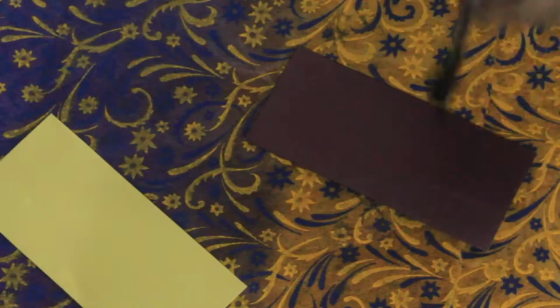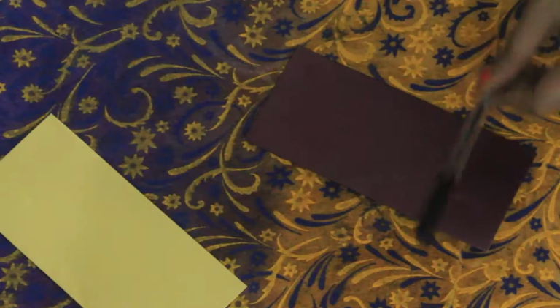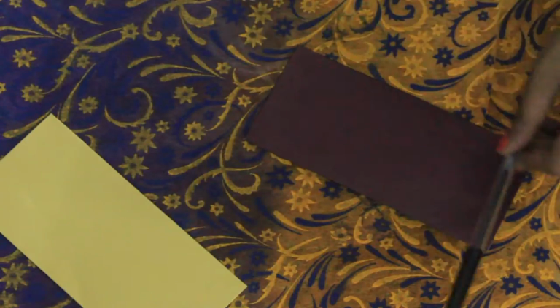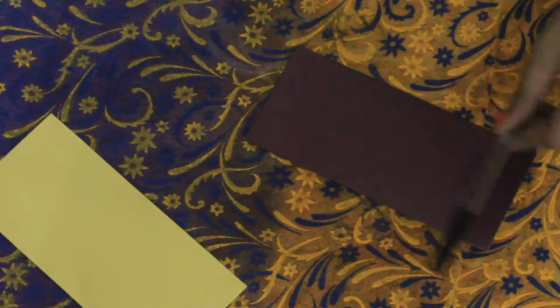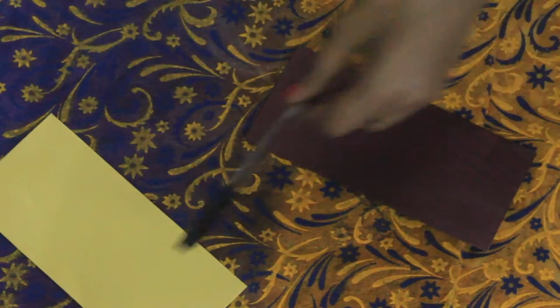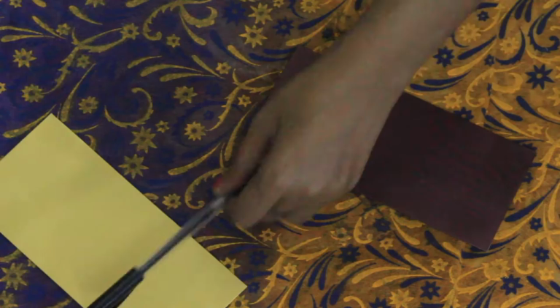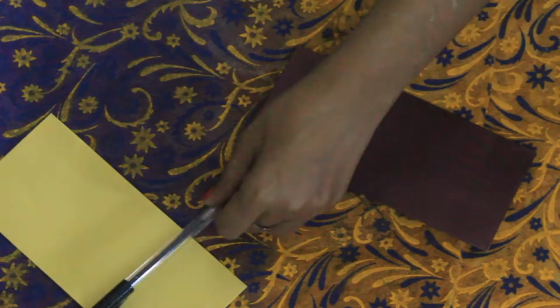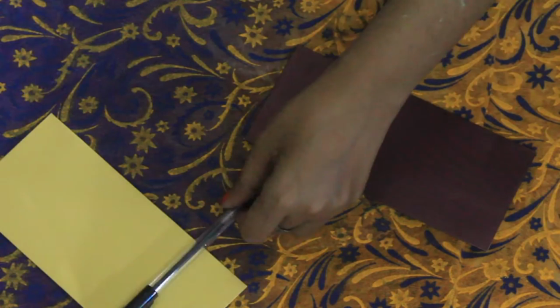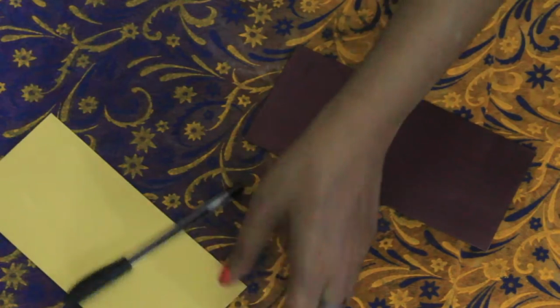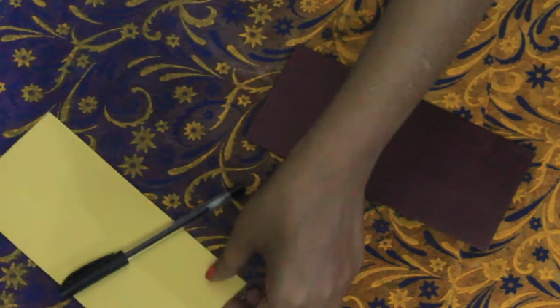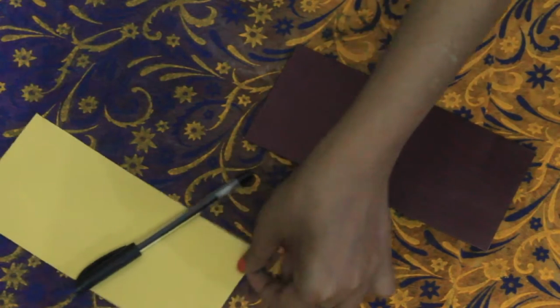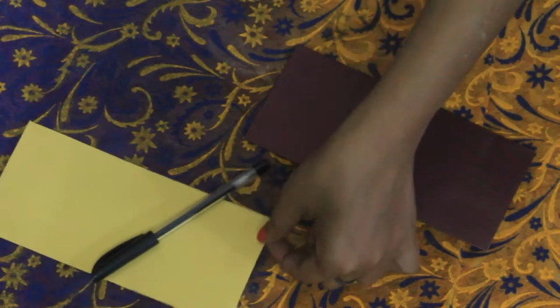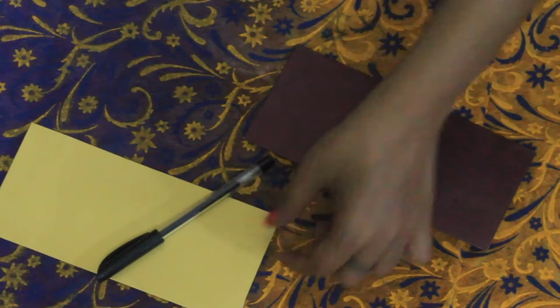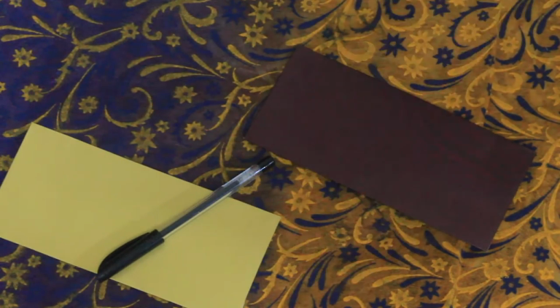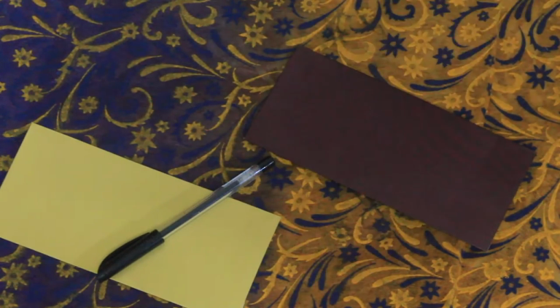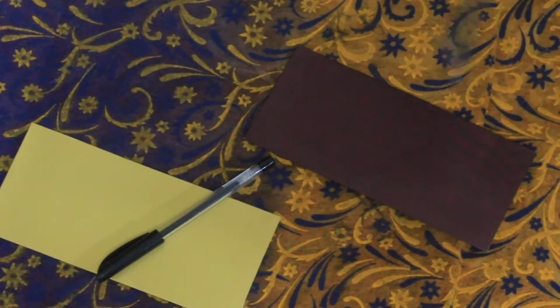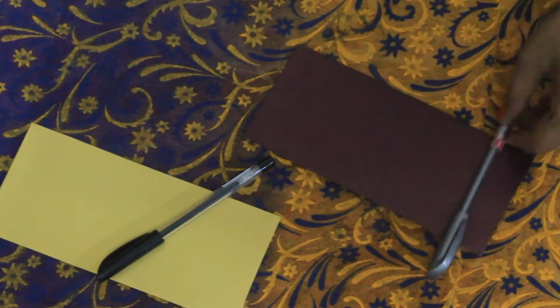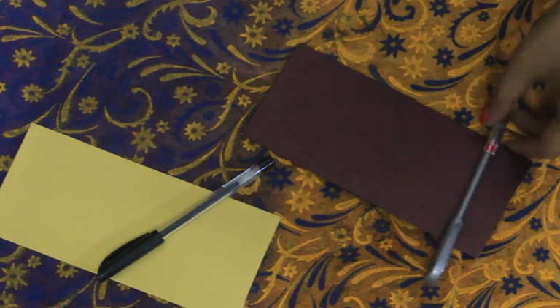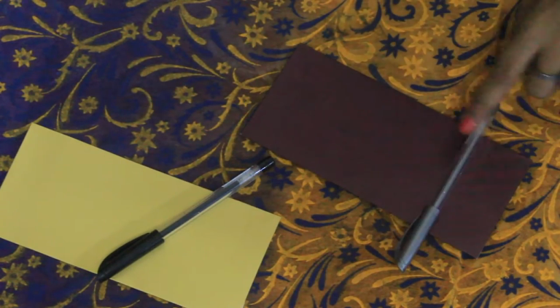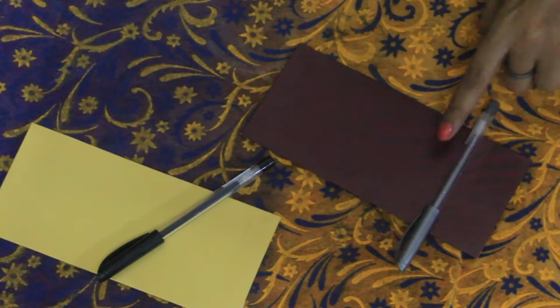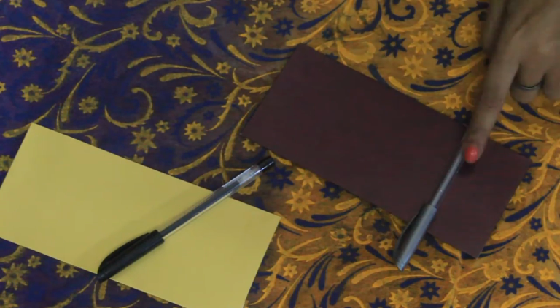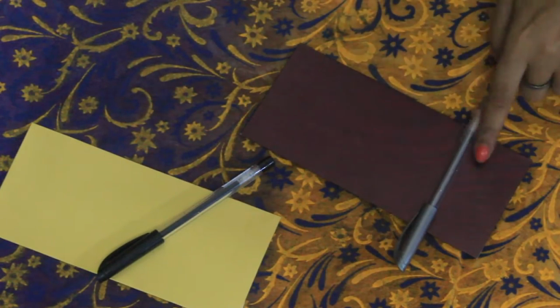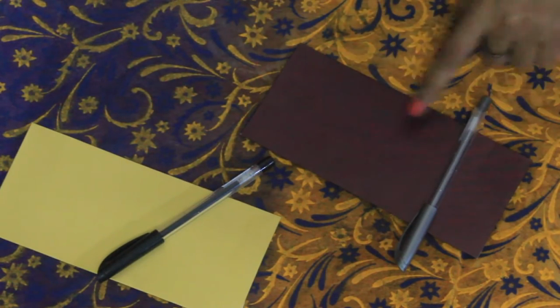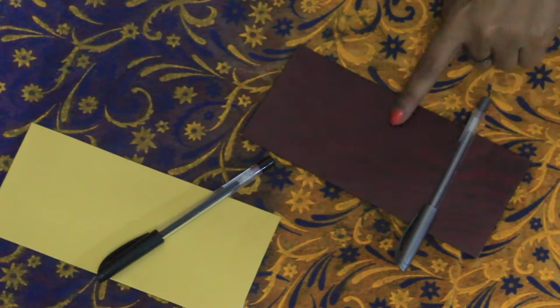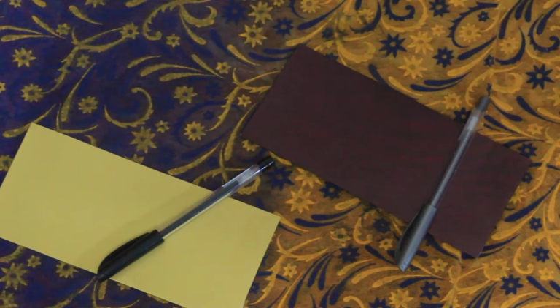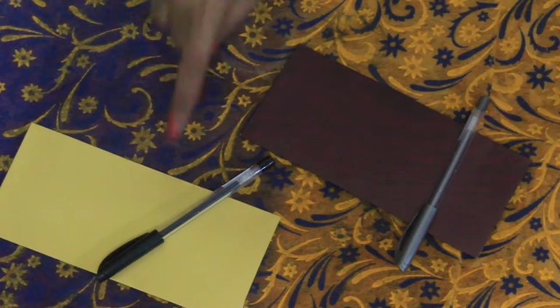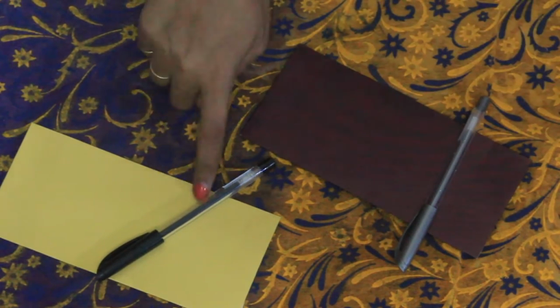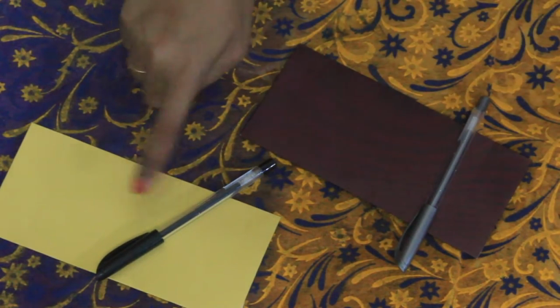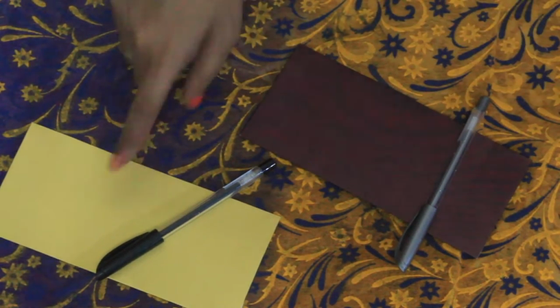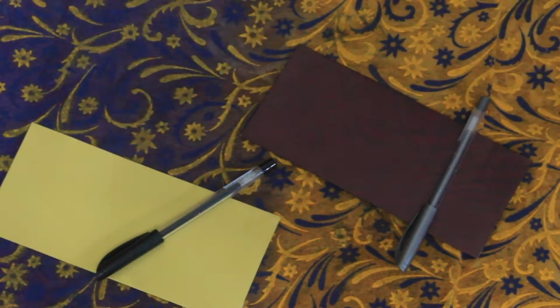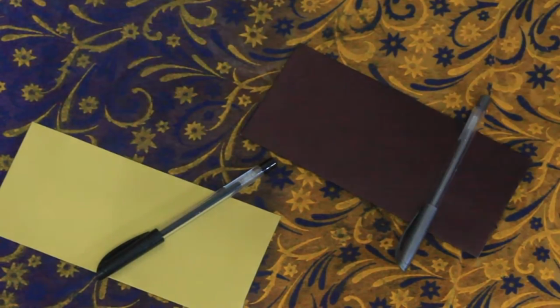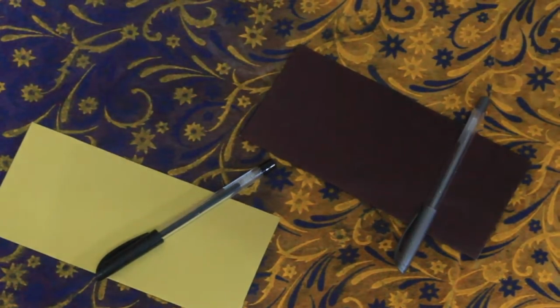For the lighter envelope I am using a black pen, and for the darker one I am using a silver pen.